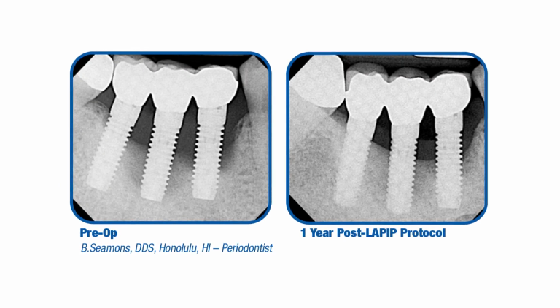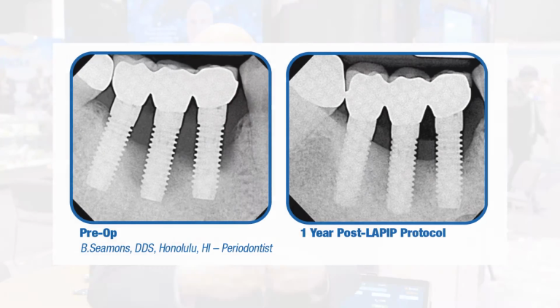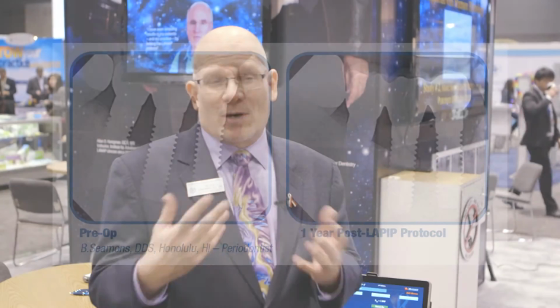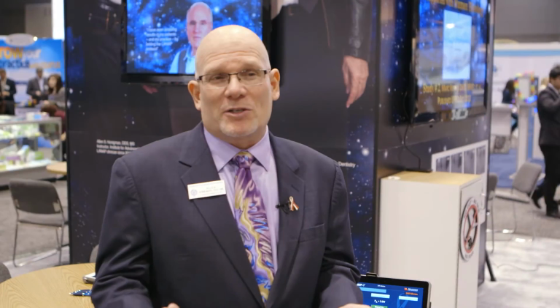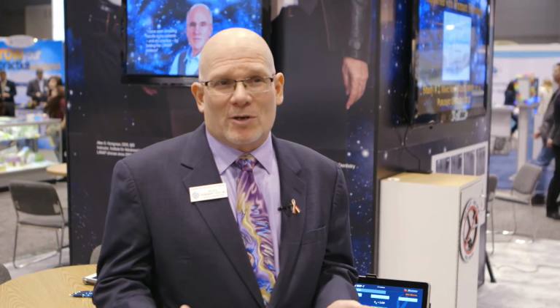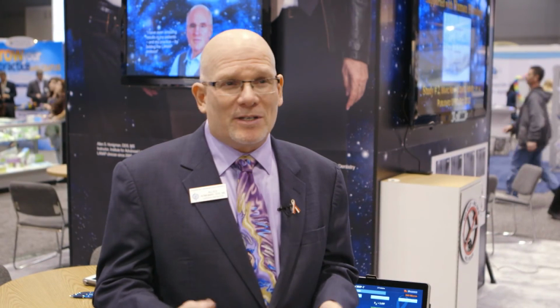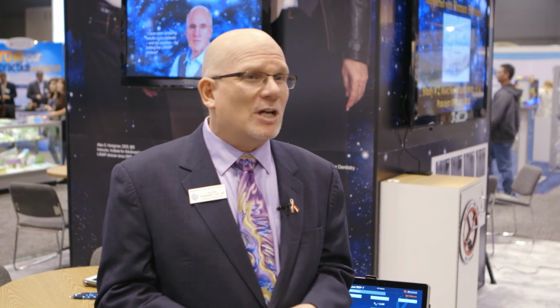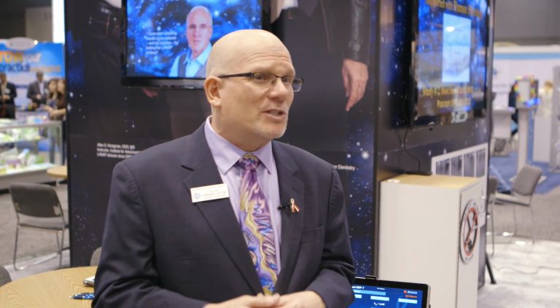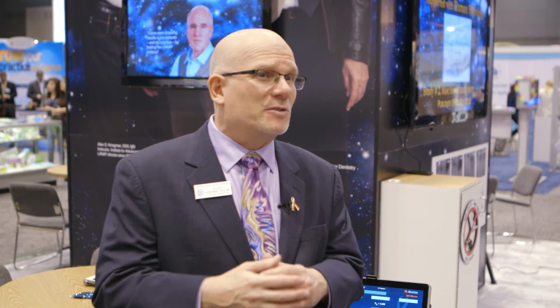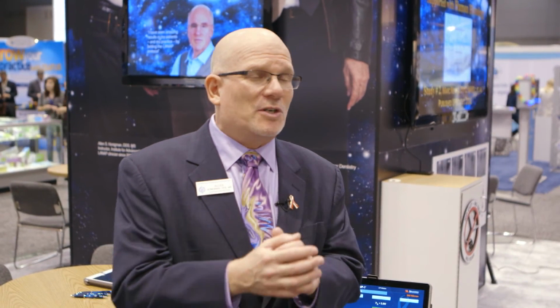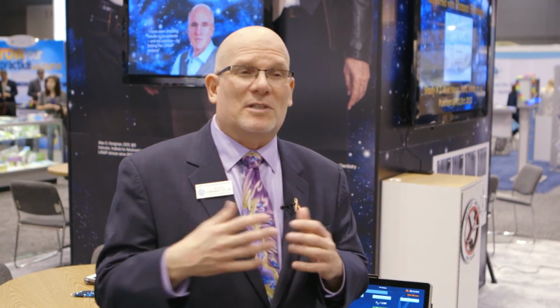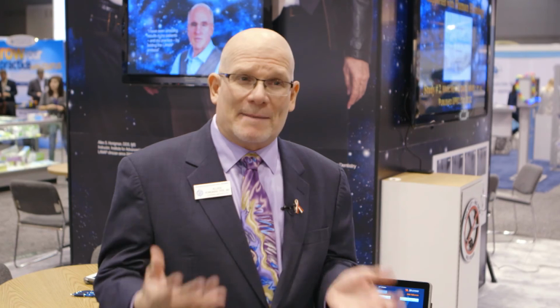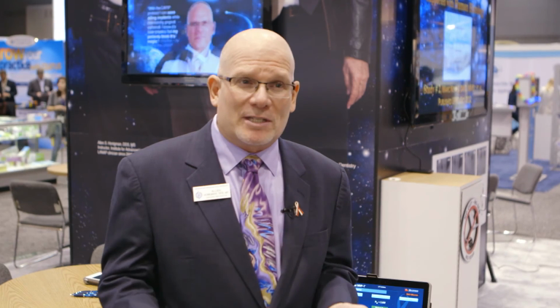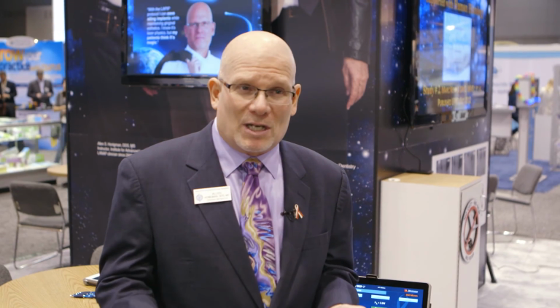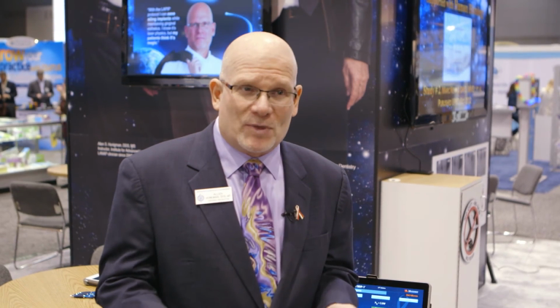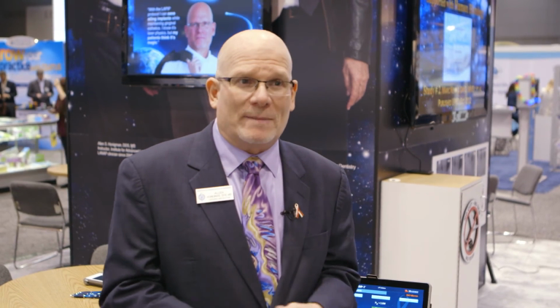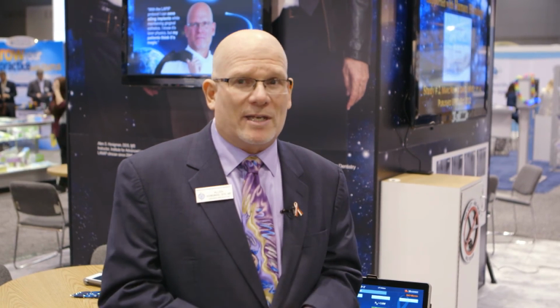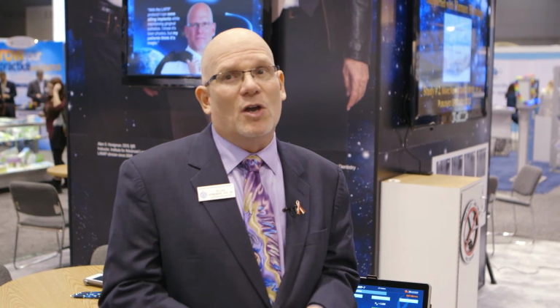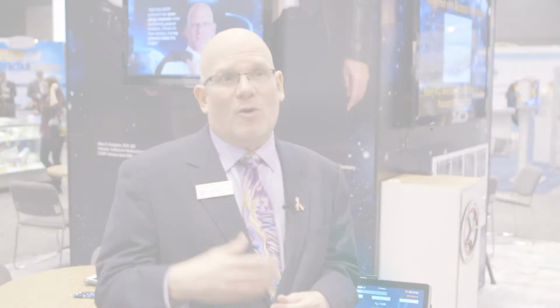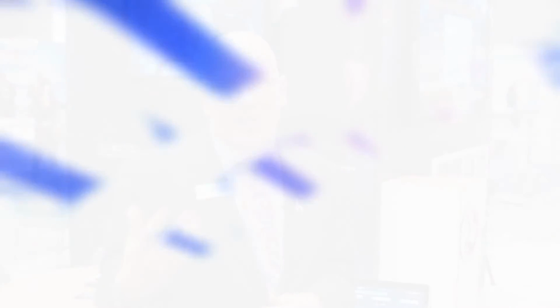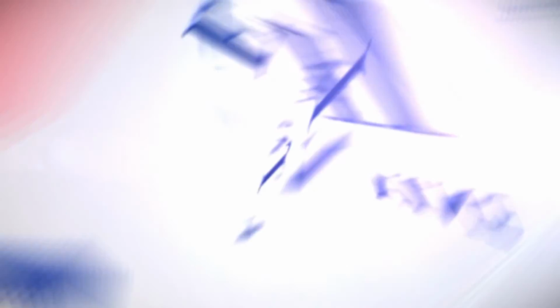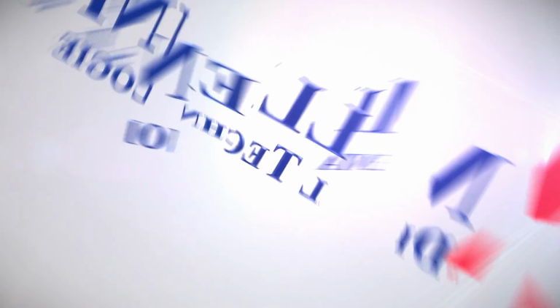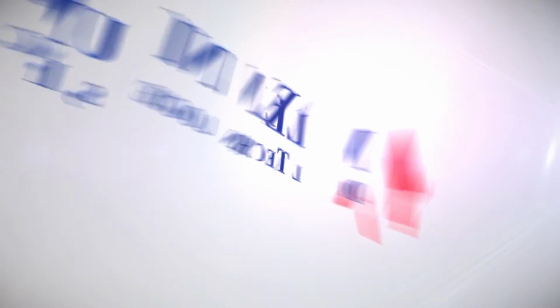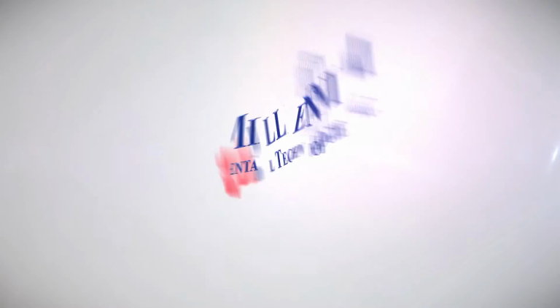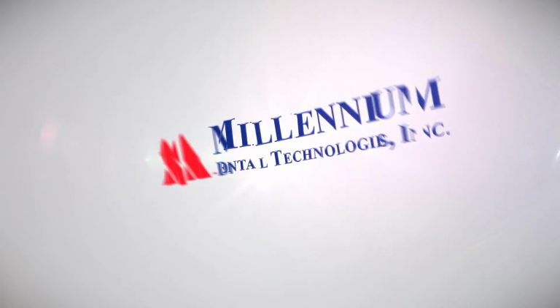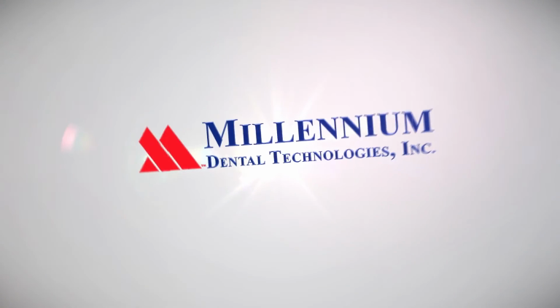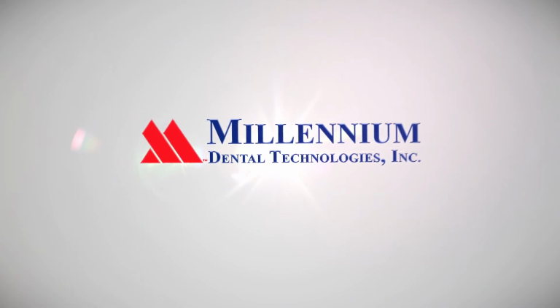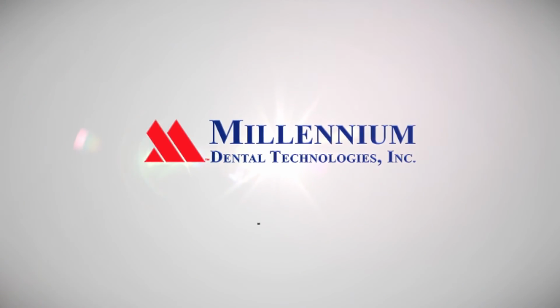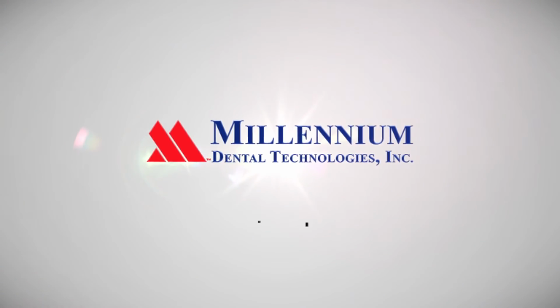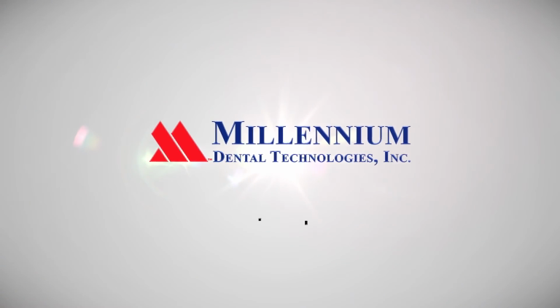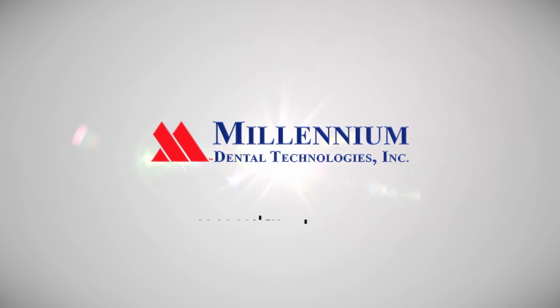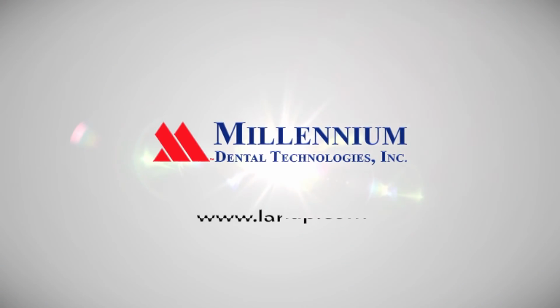If you want to learn more, you can always go to lanap.com or you can call Millennium at 1-888-49-LASER.